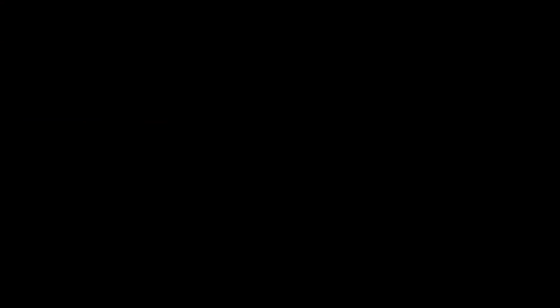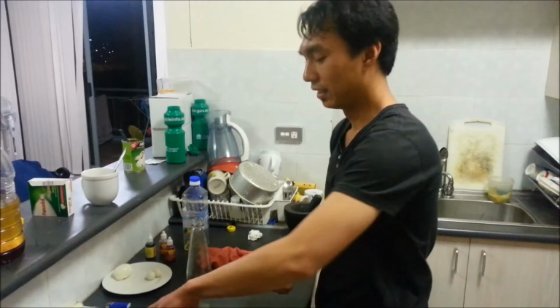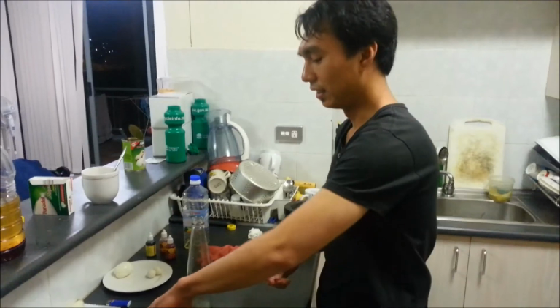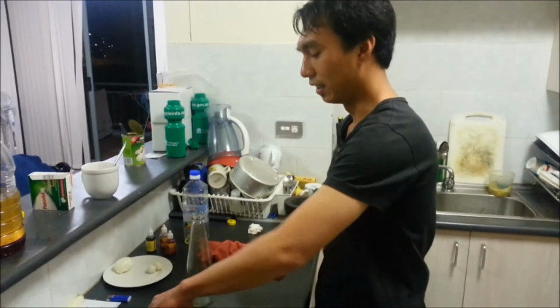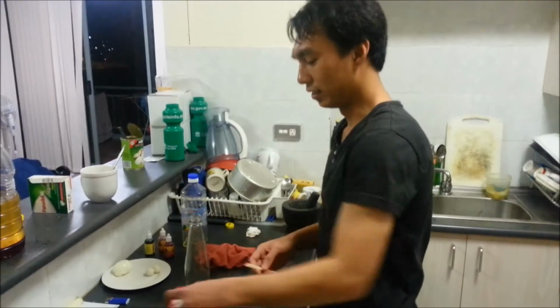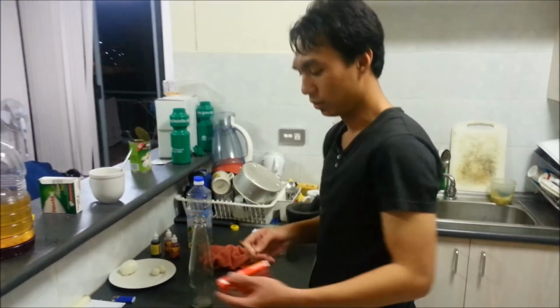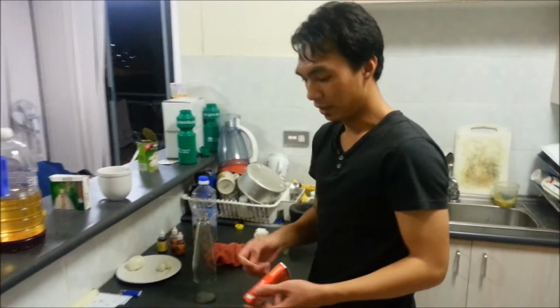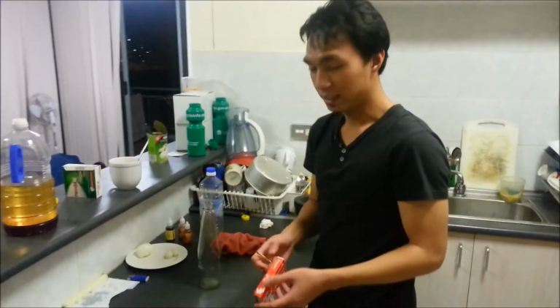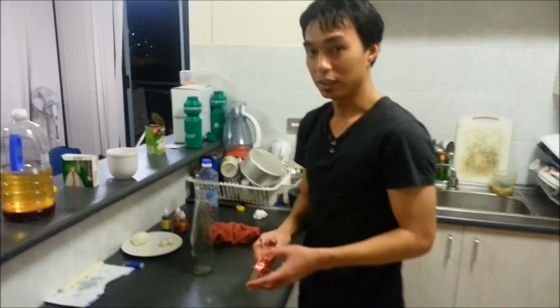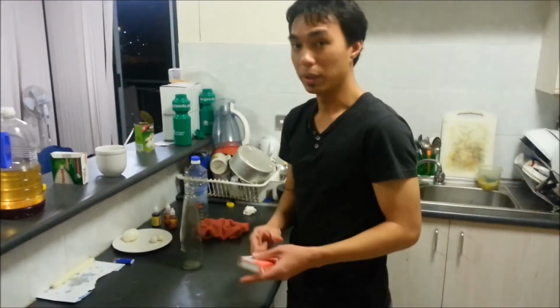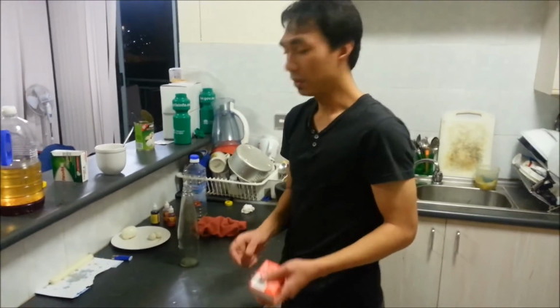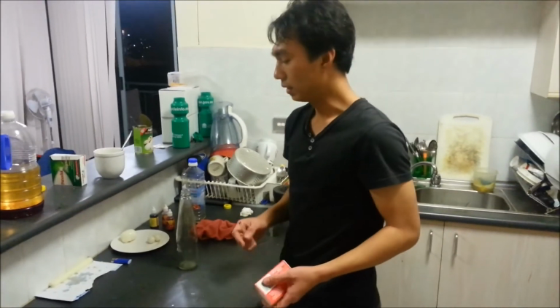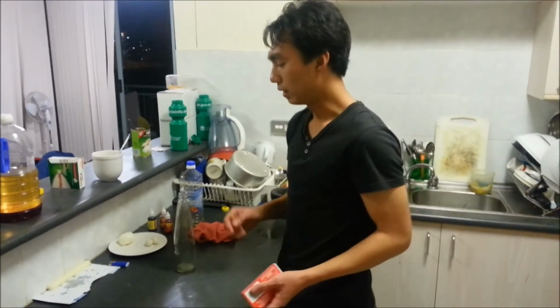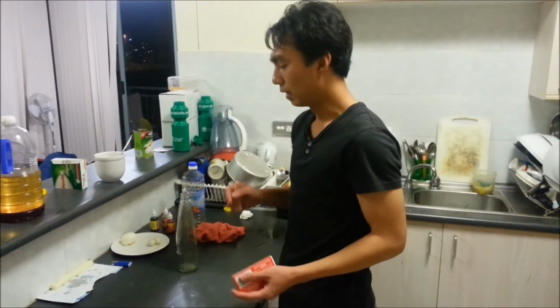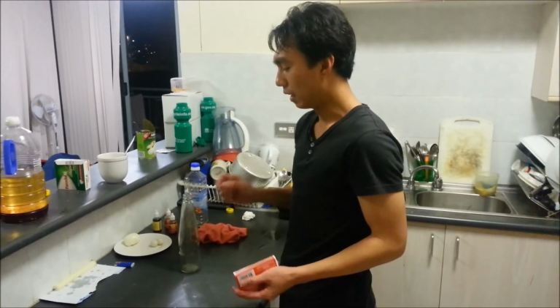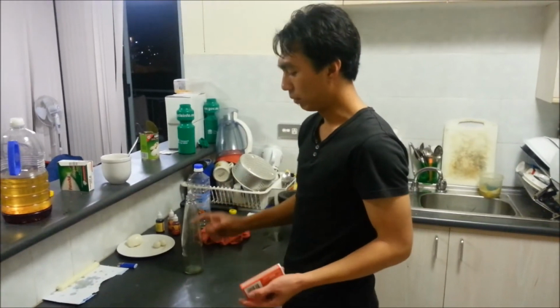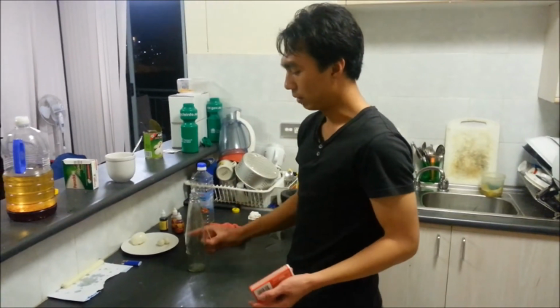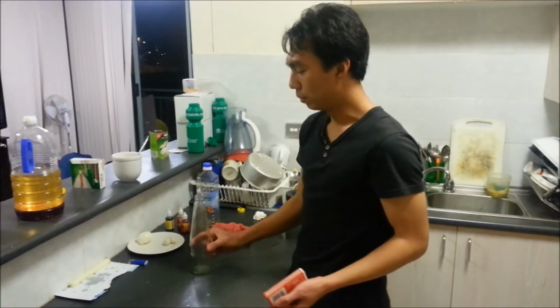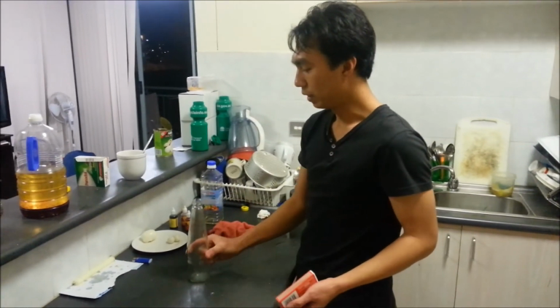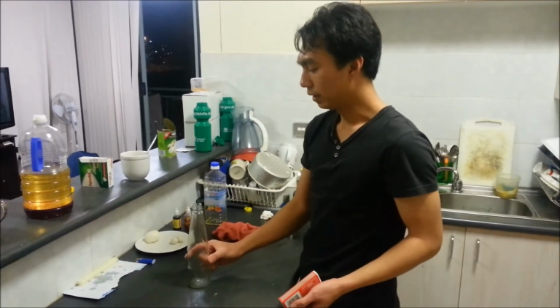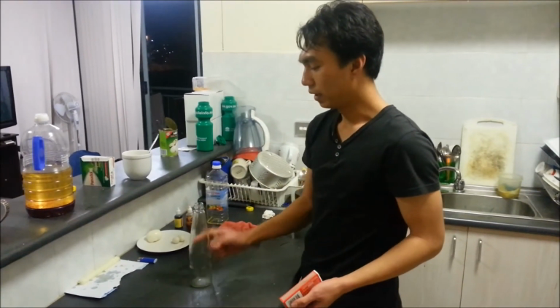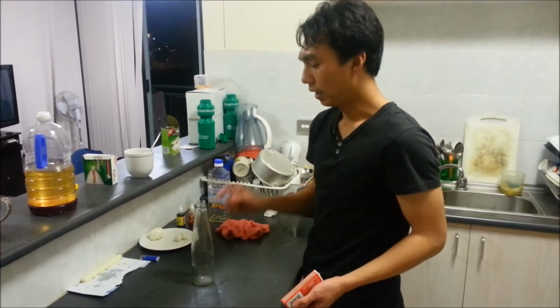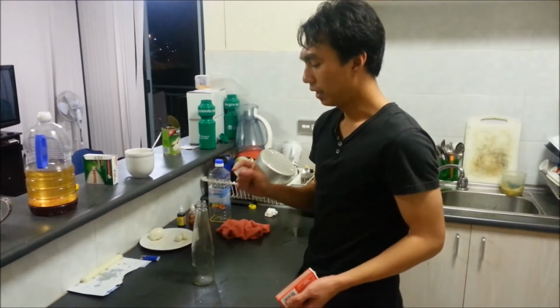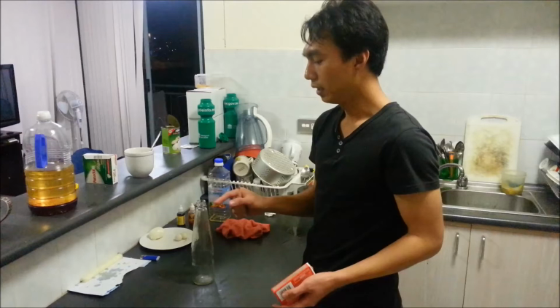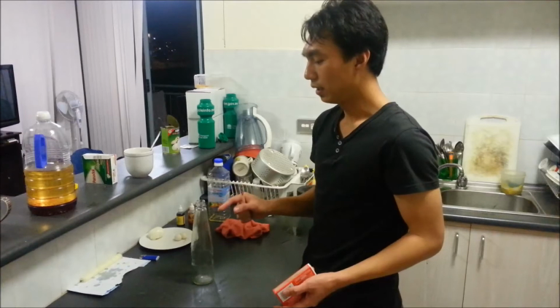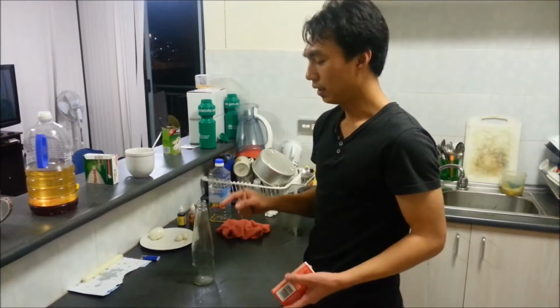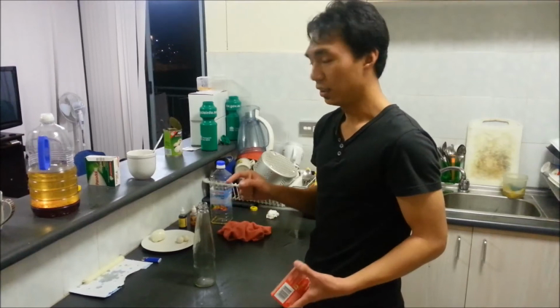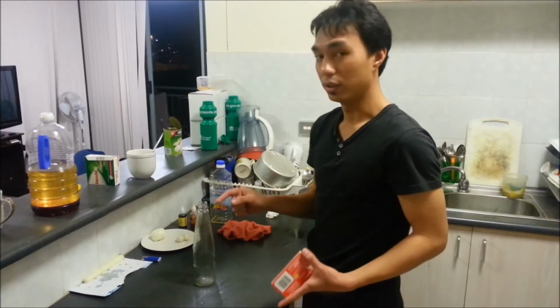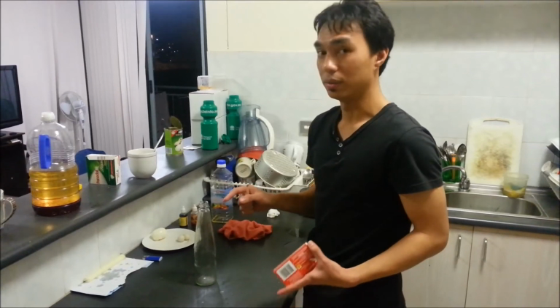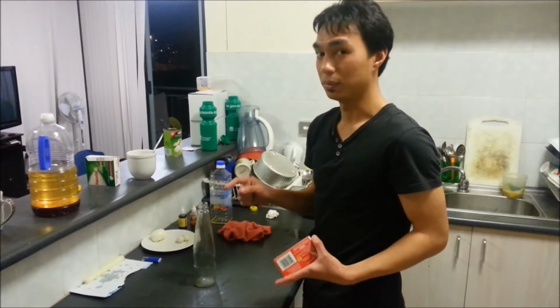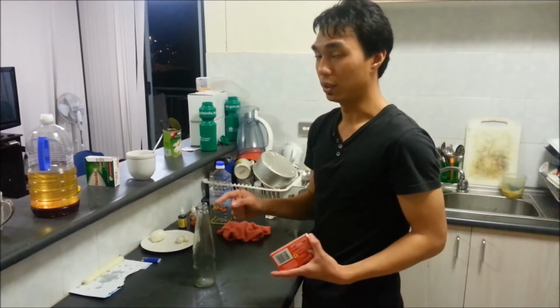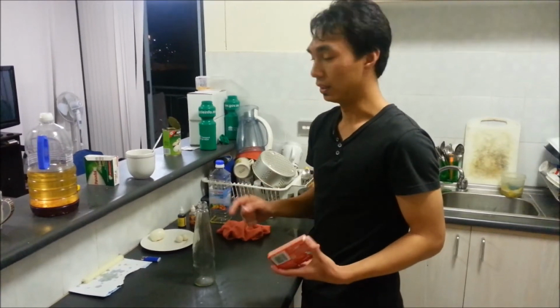Okay, so the last experiment is I am going to put an egg into the water.